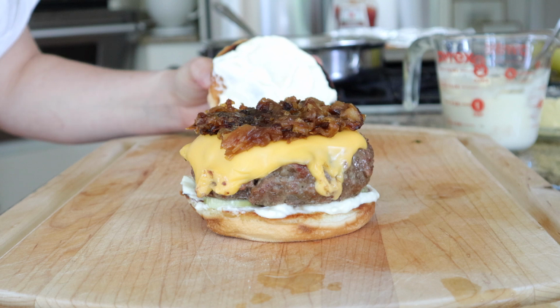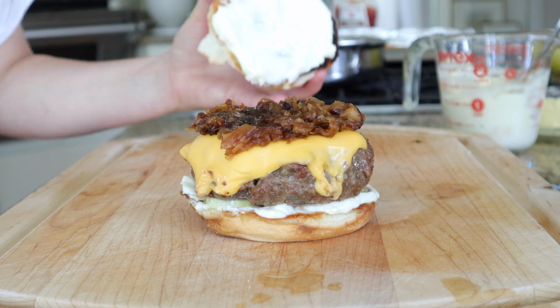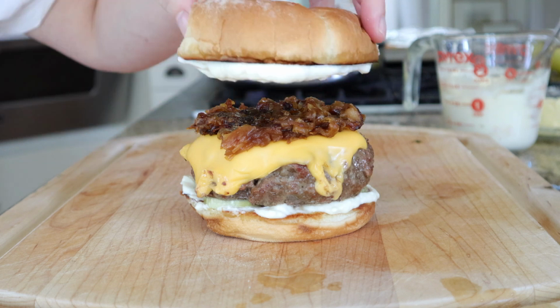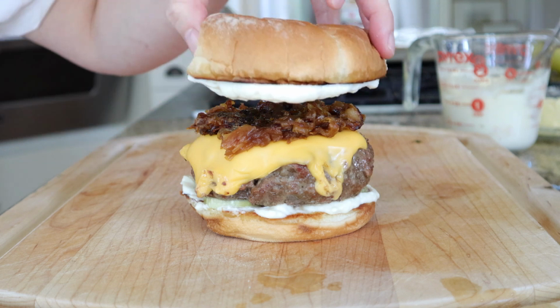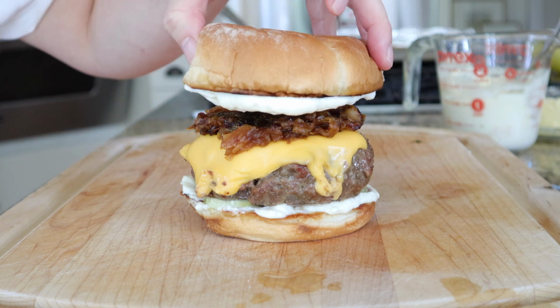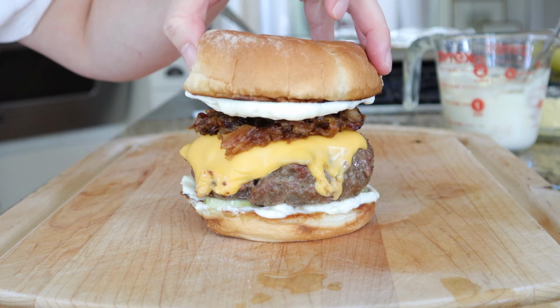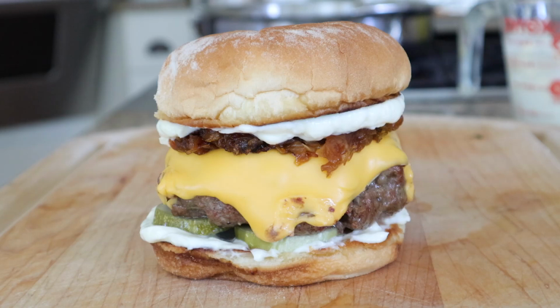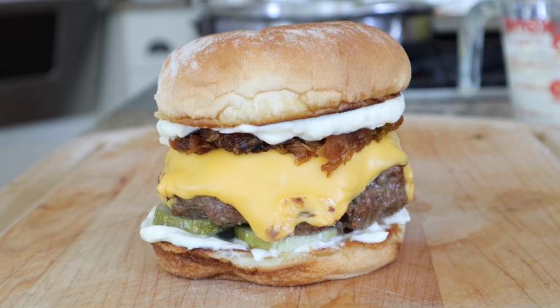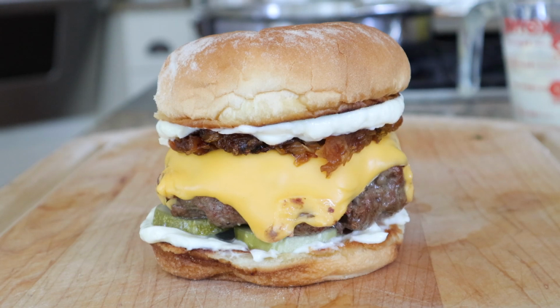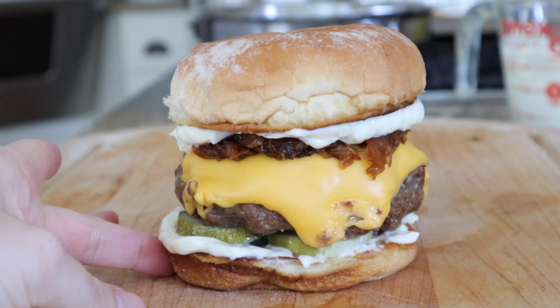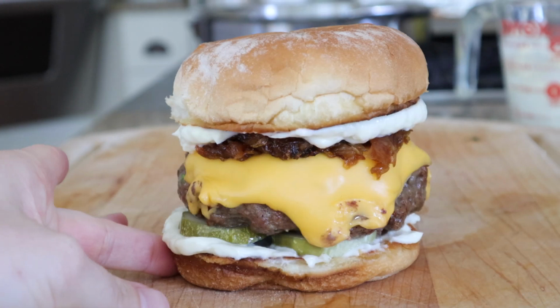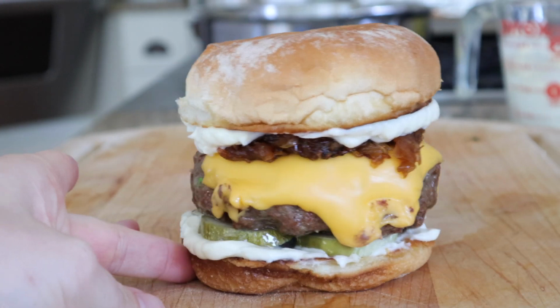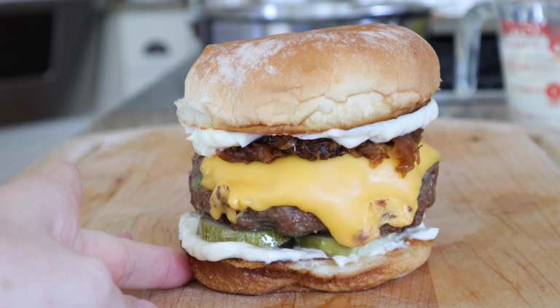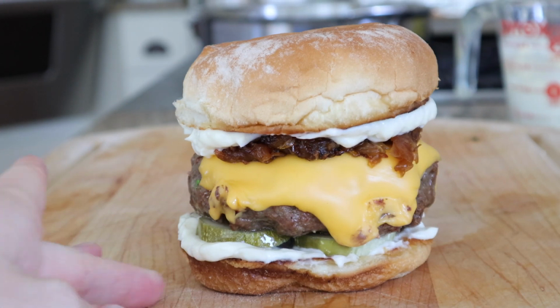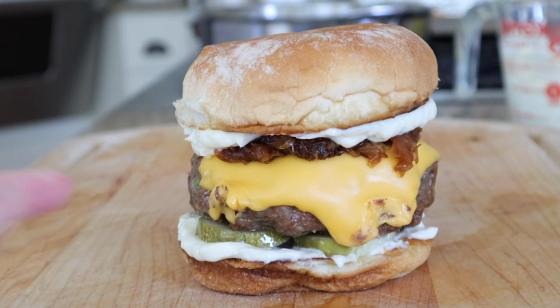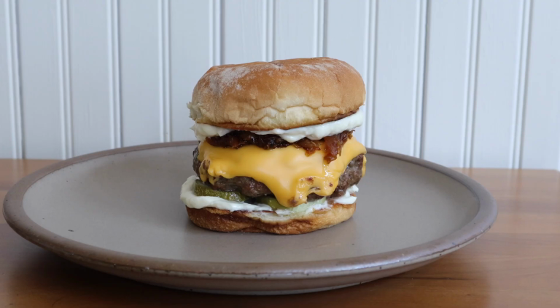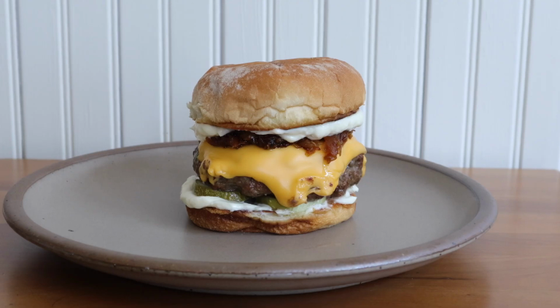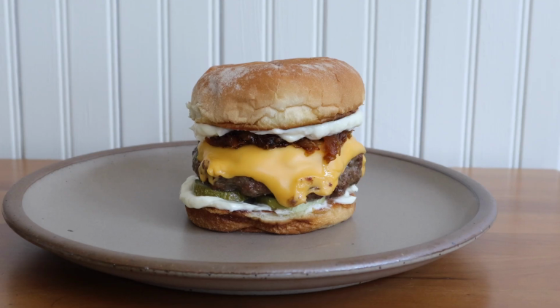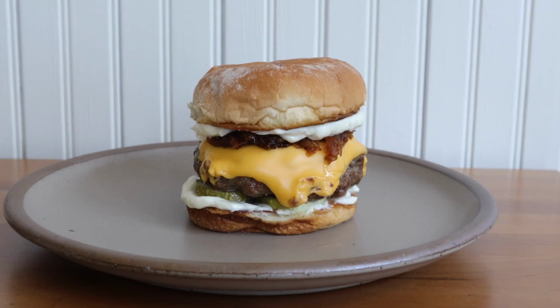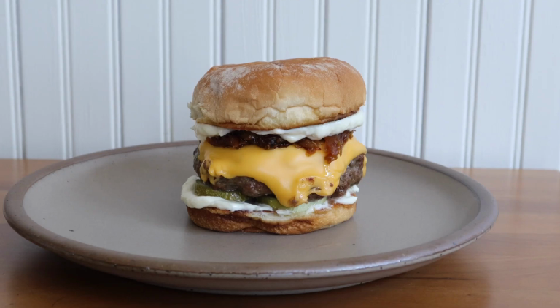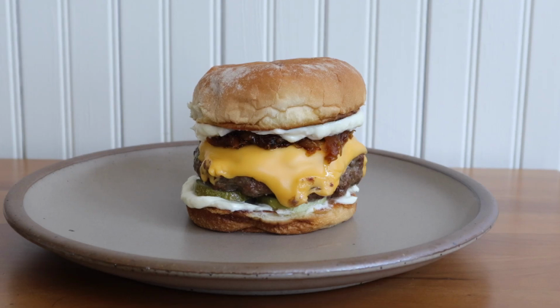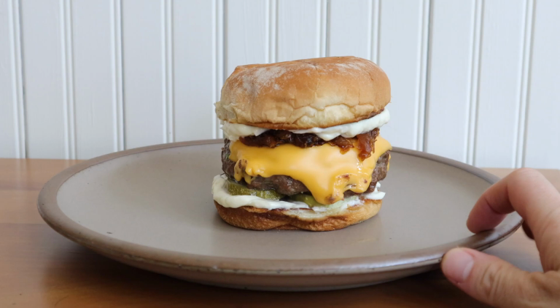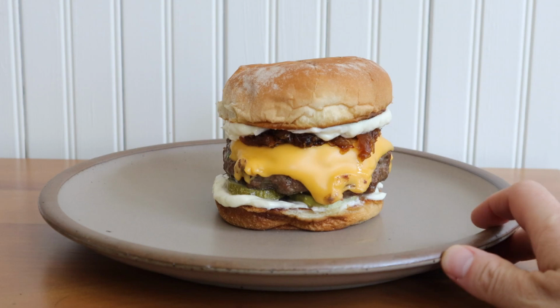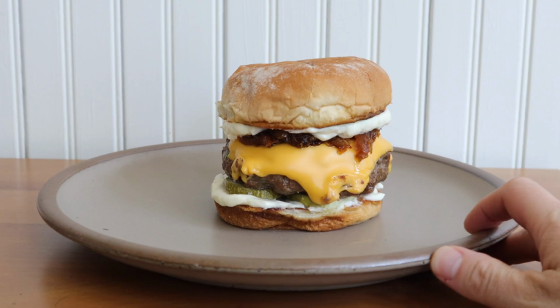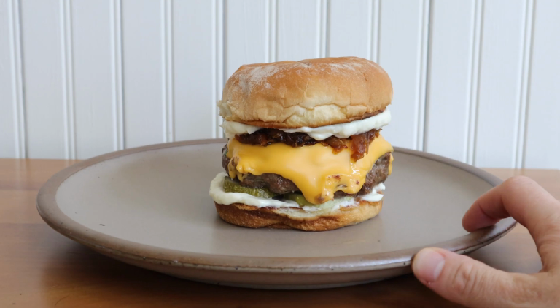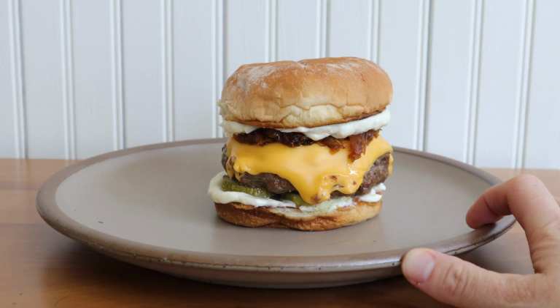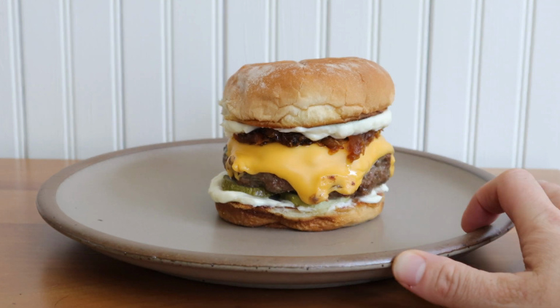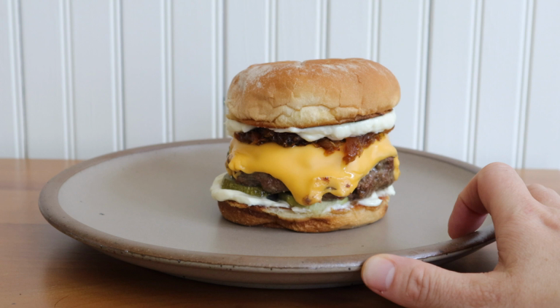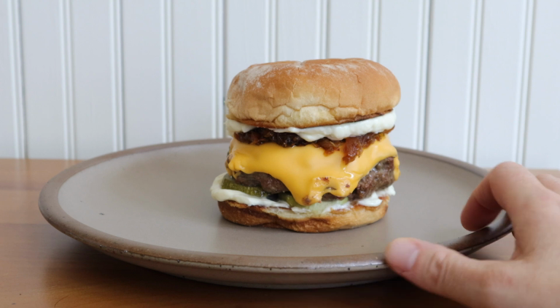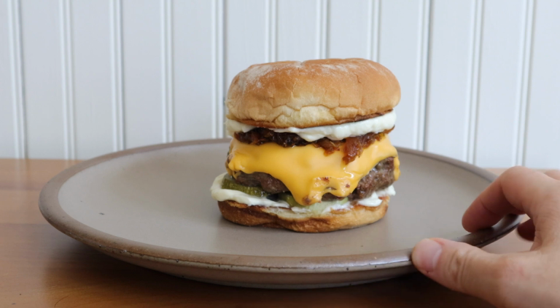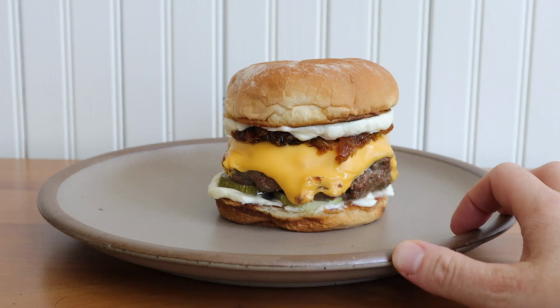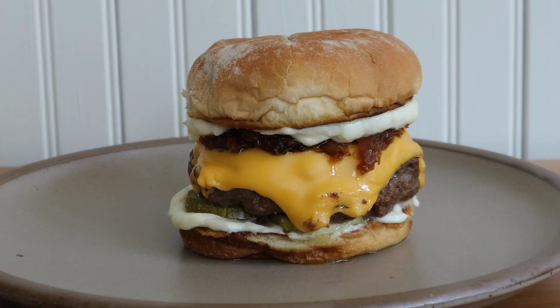Haters will say that this cheeseburger has too much mayonnaise — and that's subjective, and I don't agree with you.